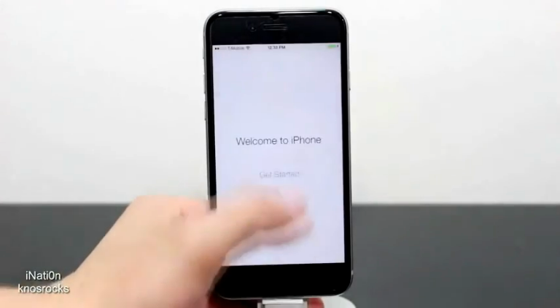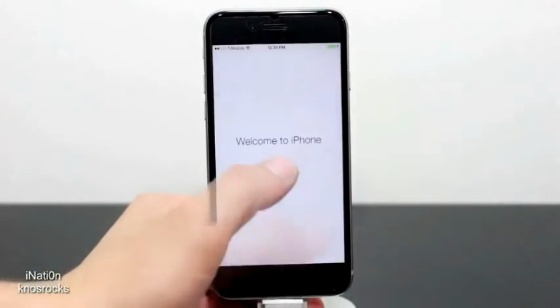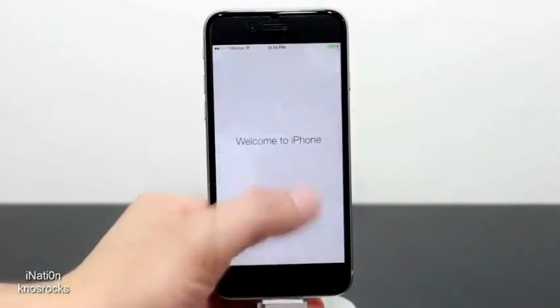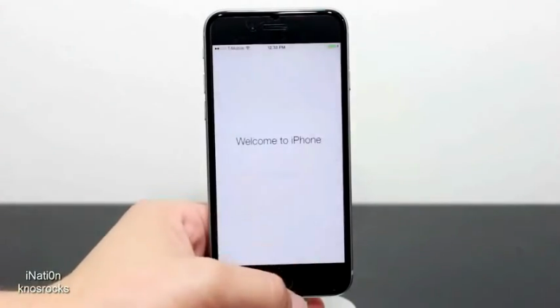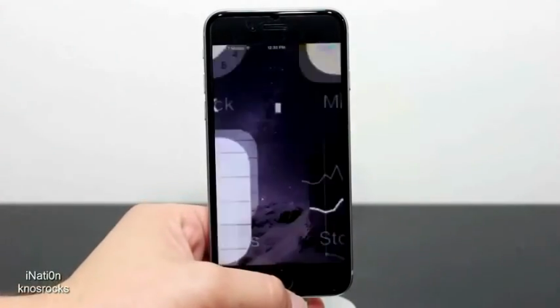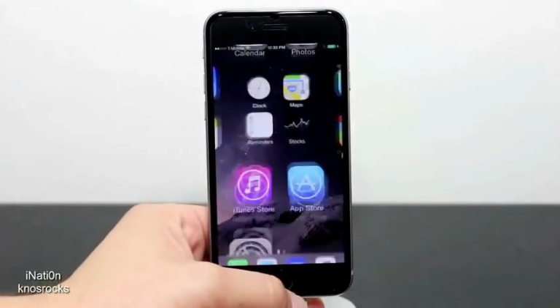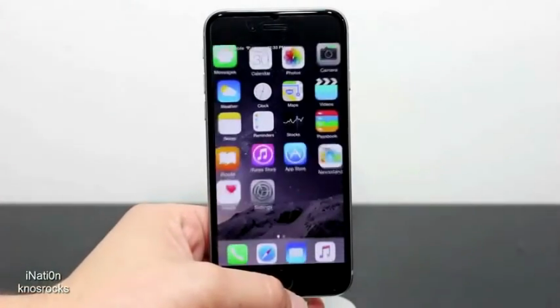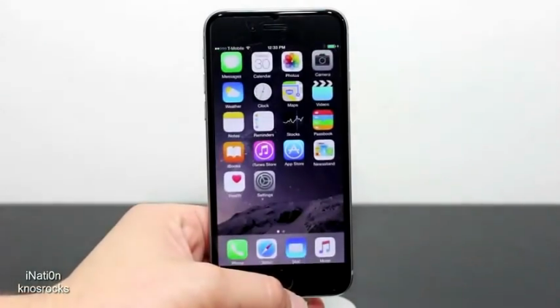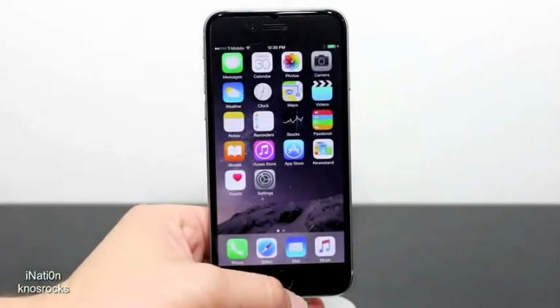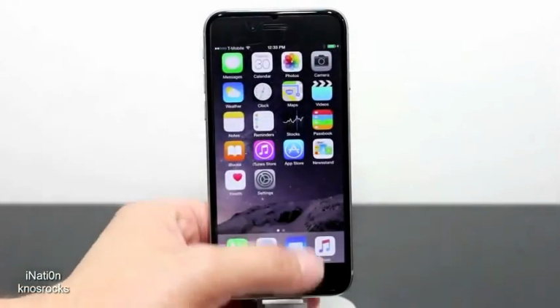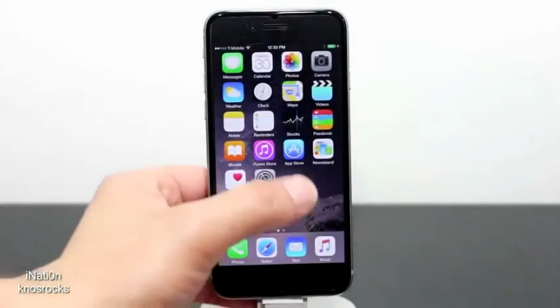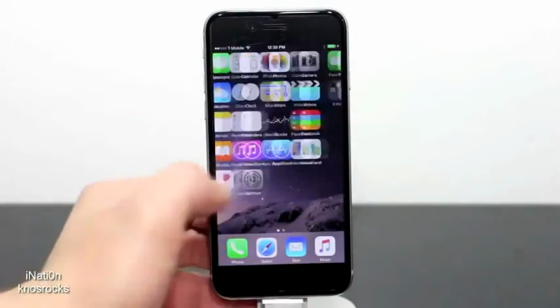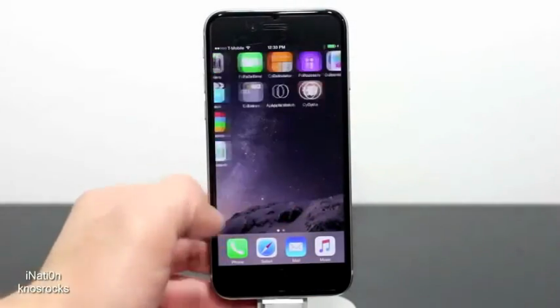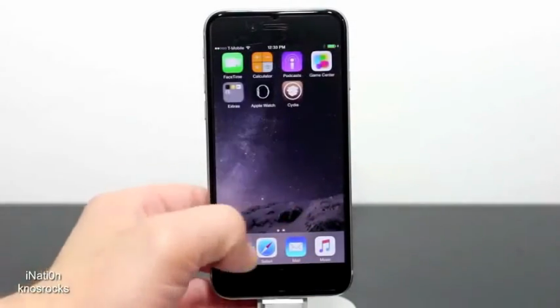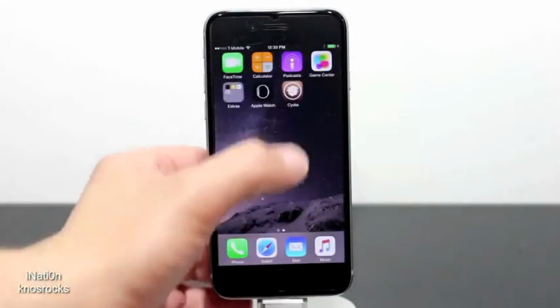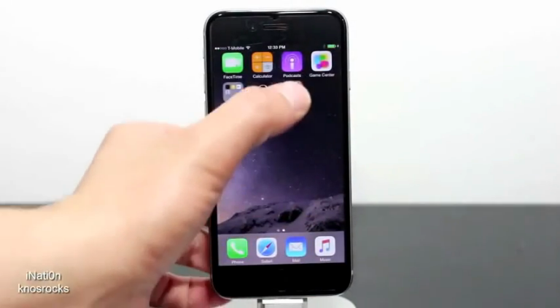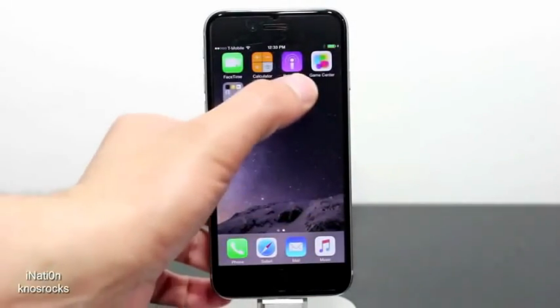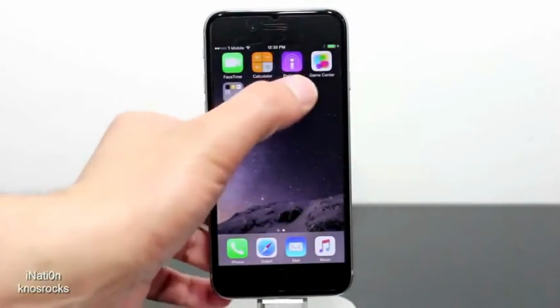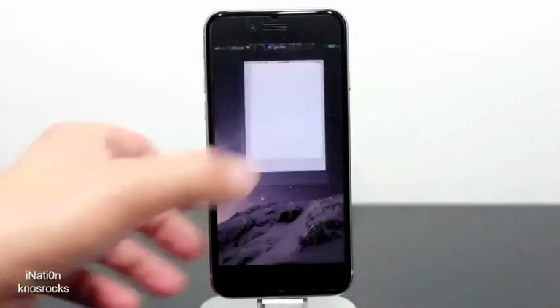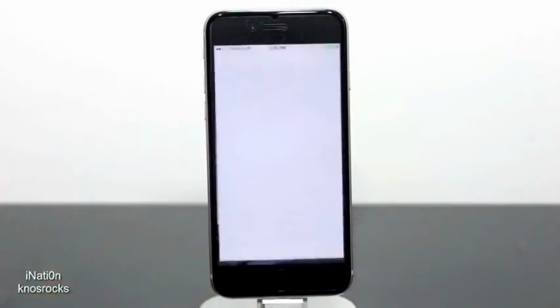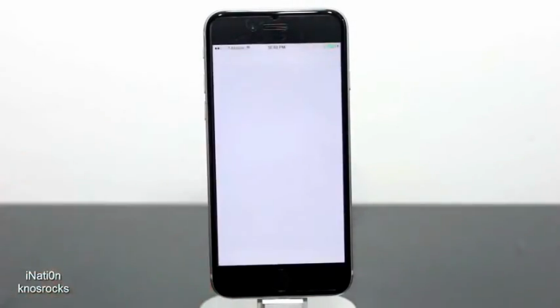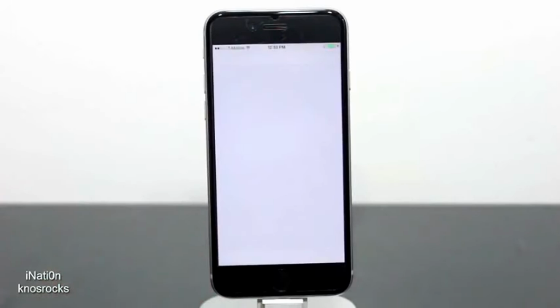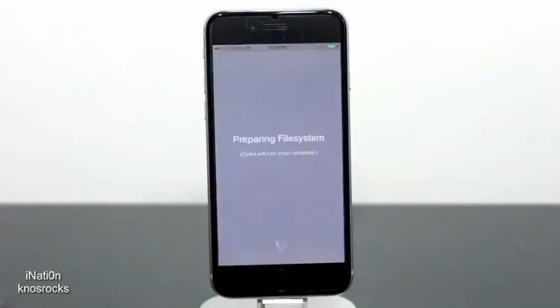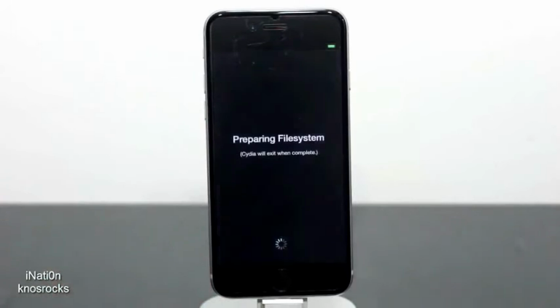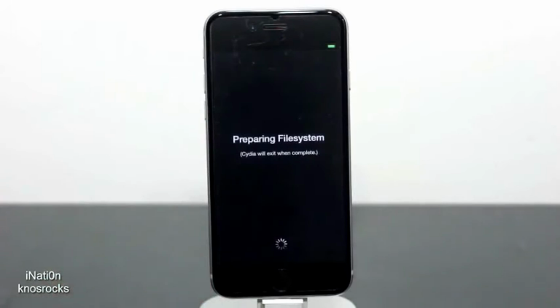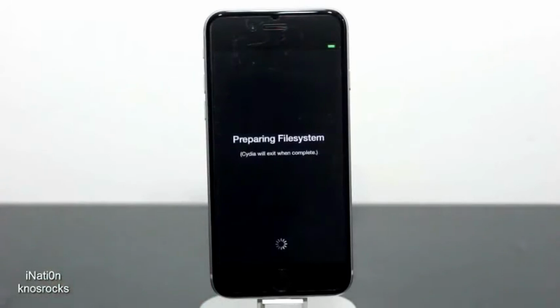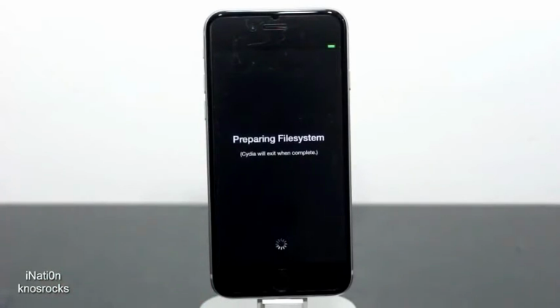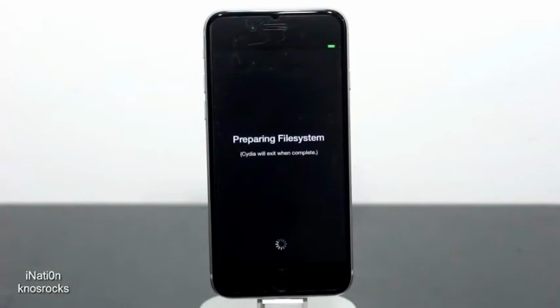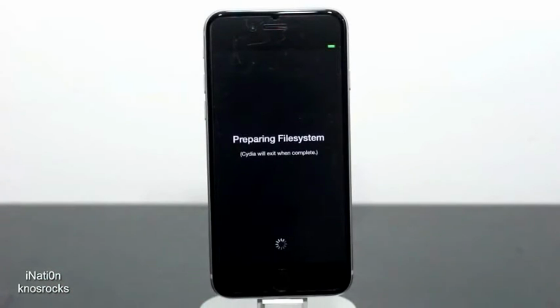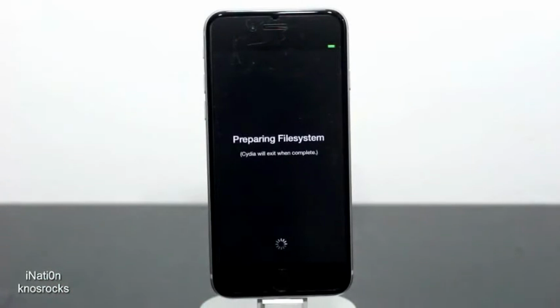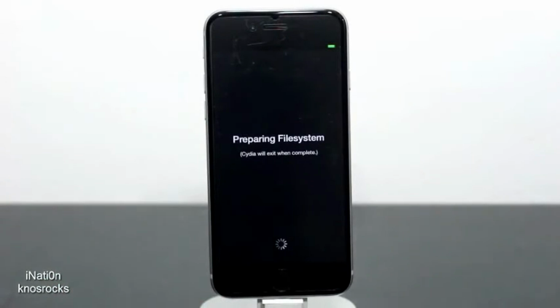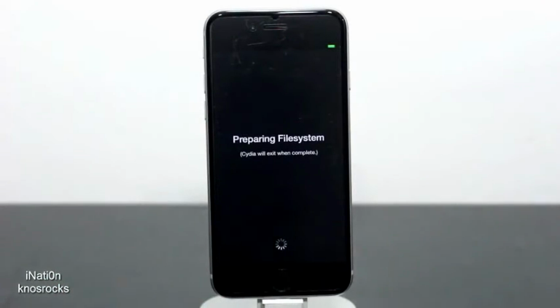Now that my device is back on, I'll slide to unlock and swipe to the left, and as you can see, Cydia is right there.